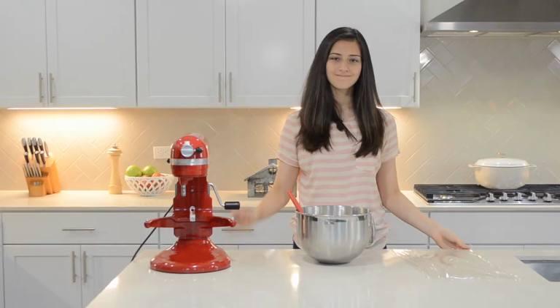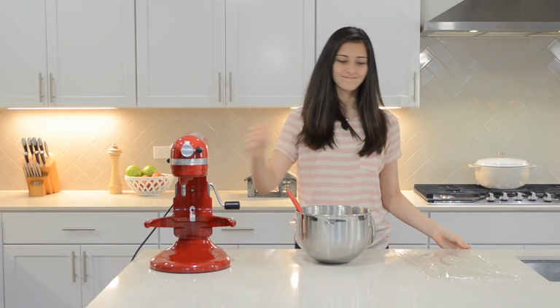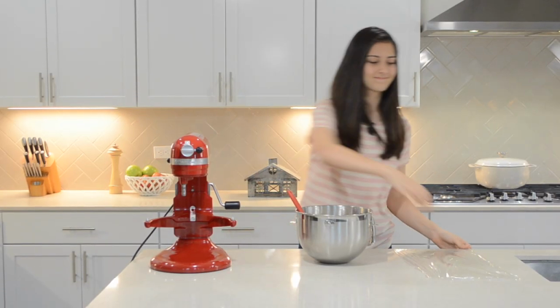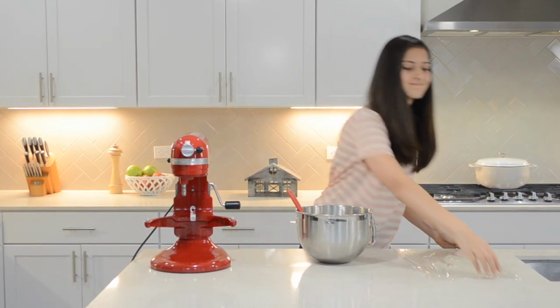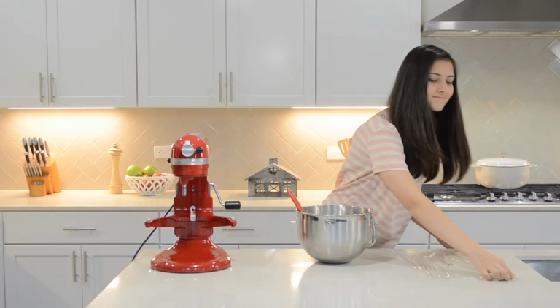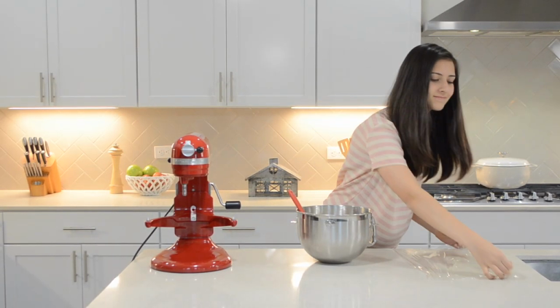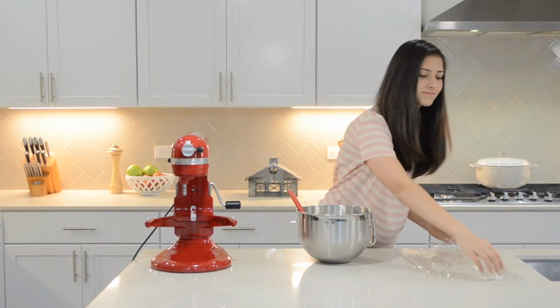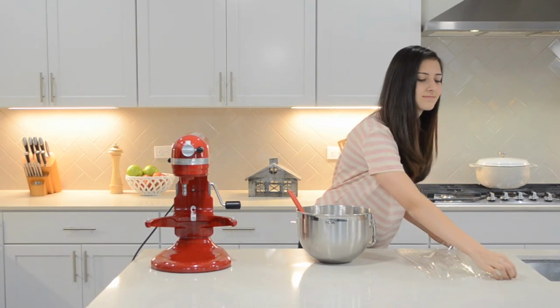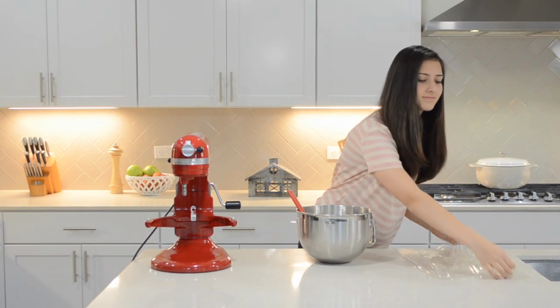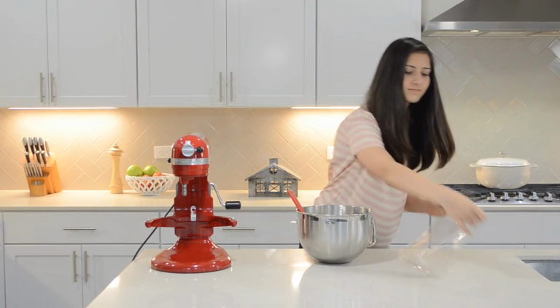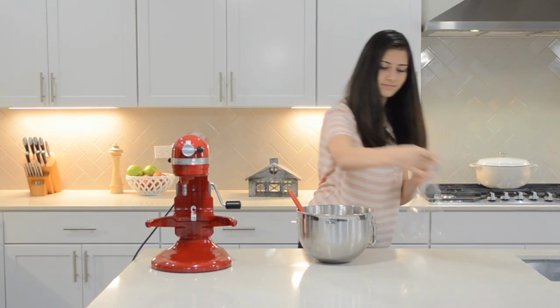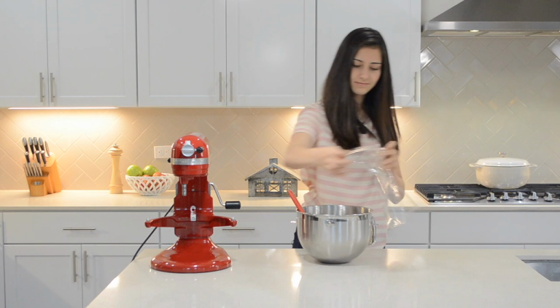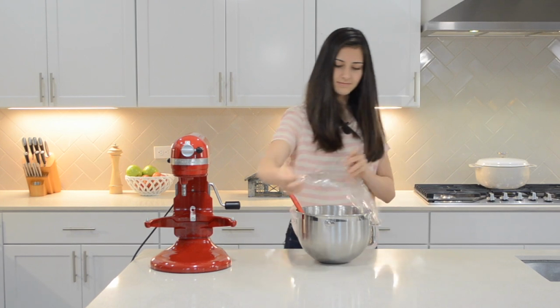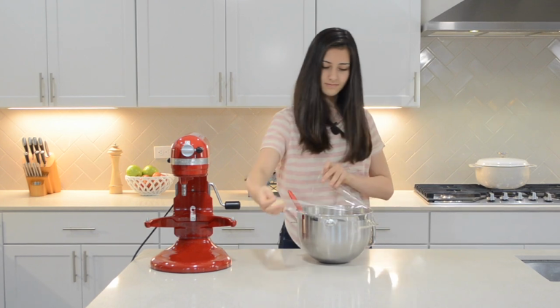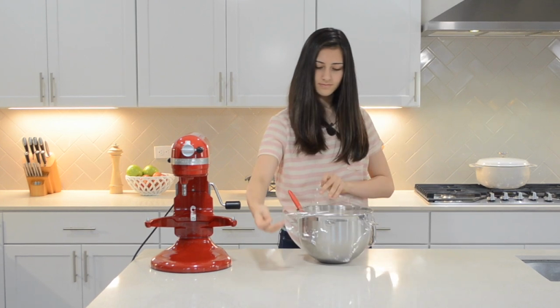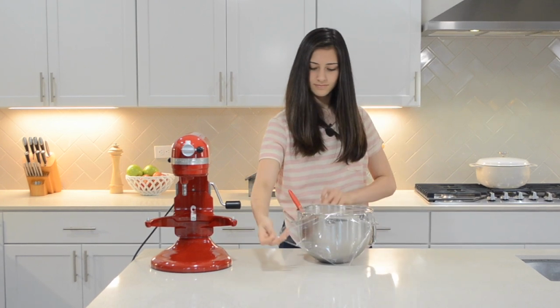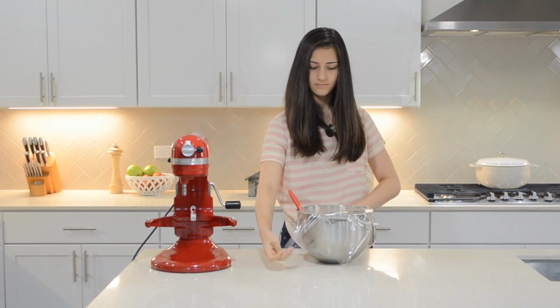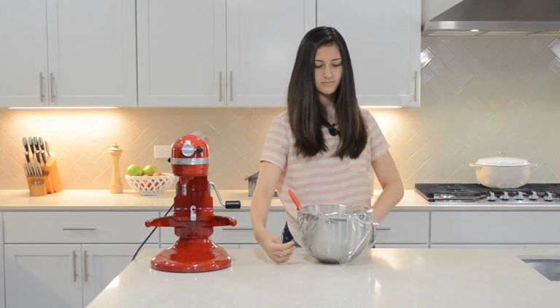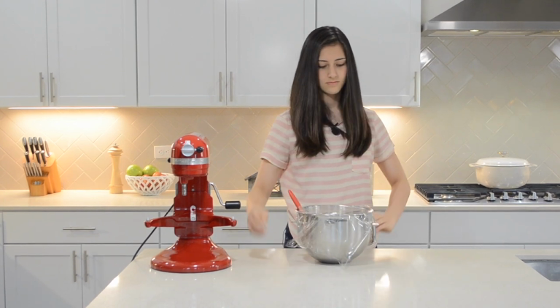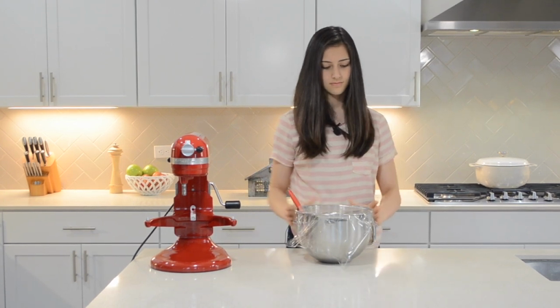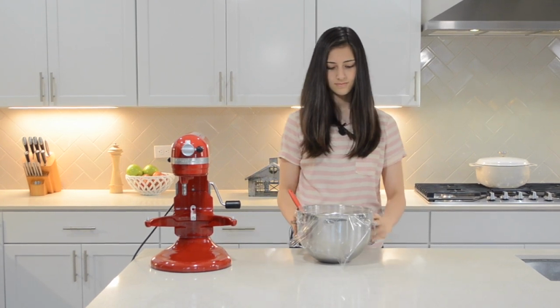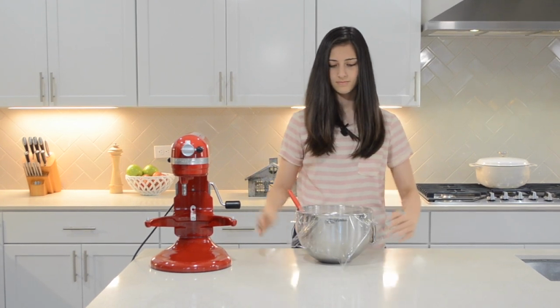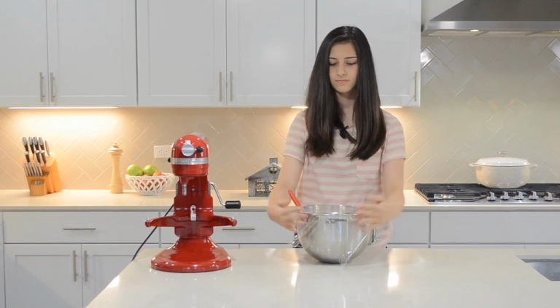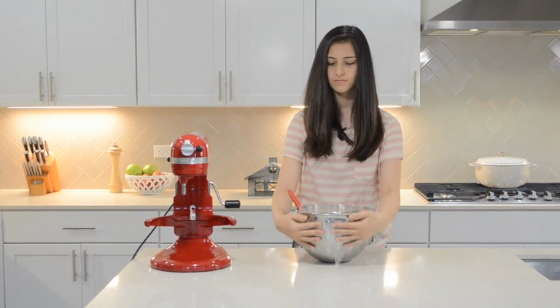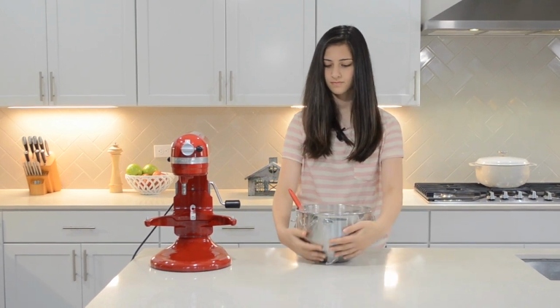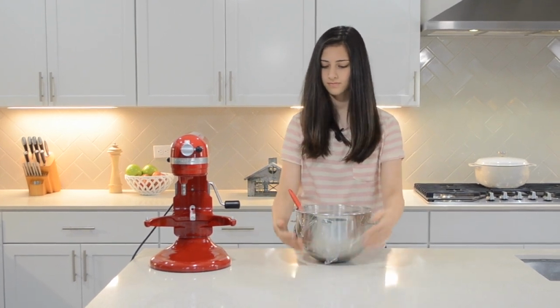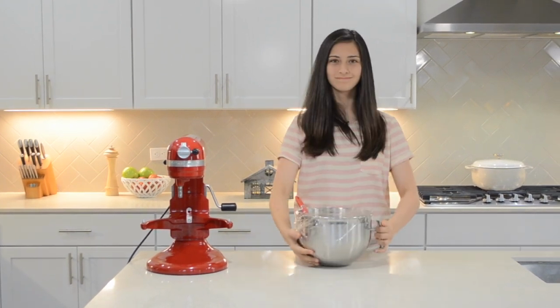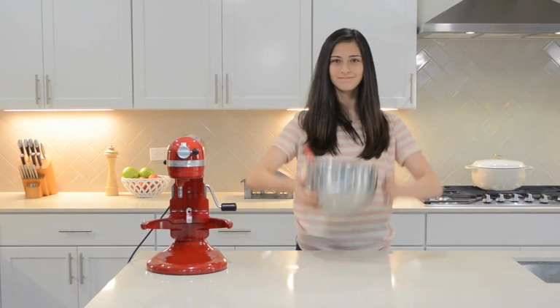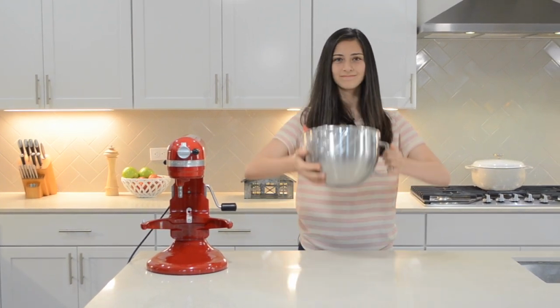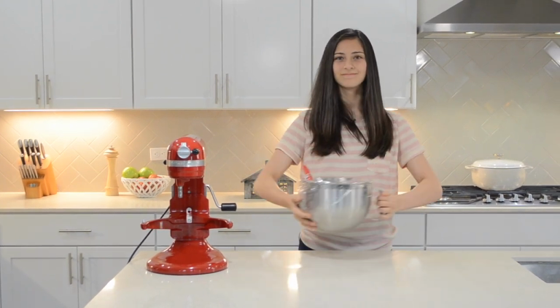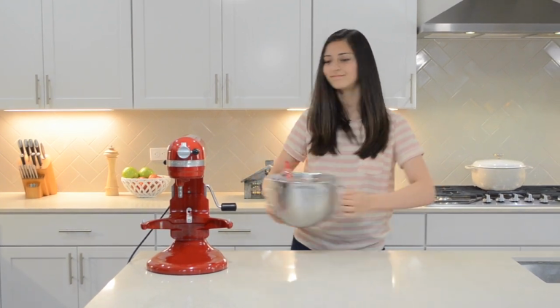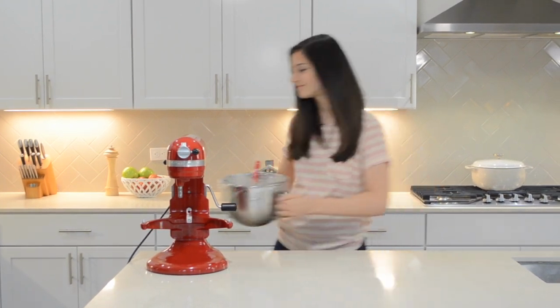Cover and chill the batter for at least an hour. Chilling the batter will give your Madeleines that classic hump shape.